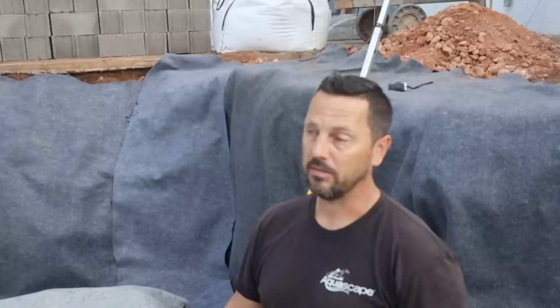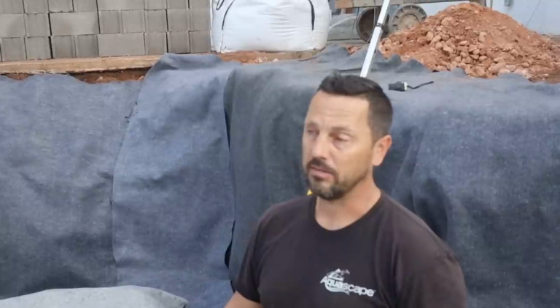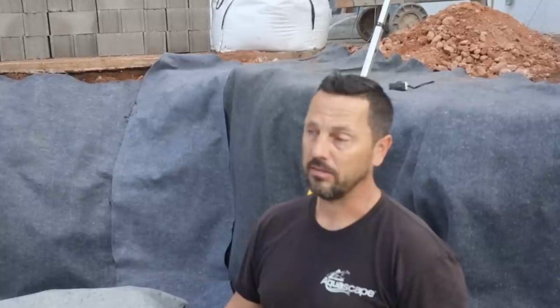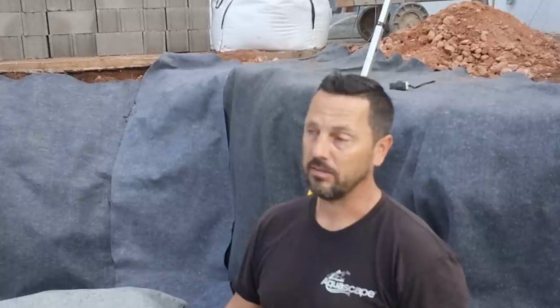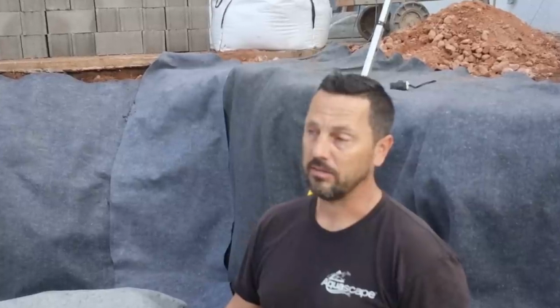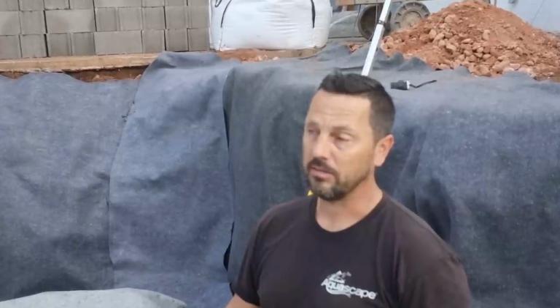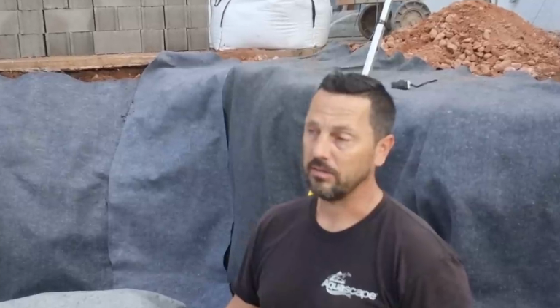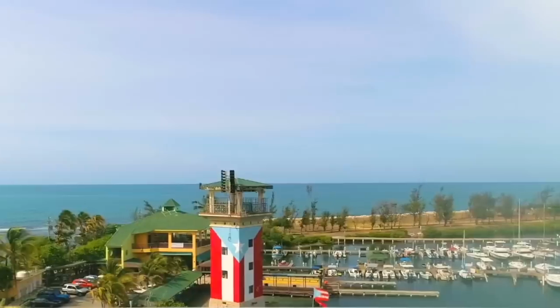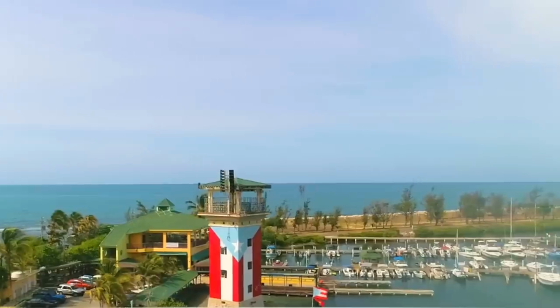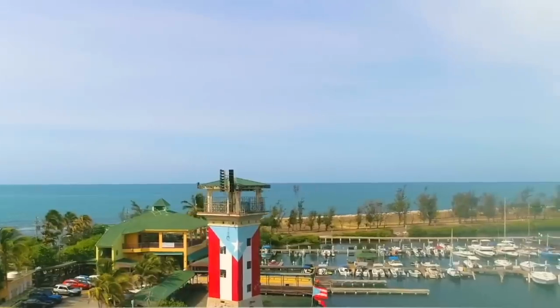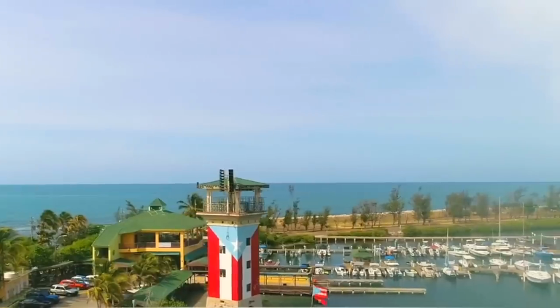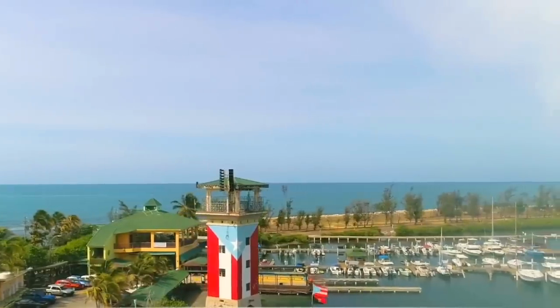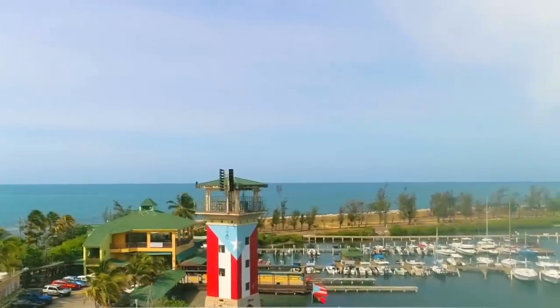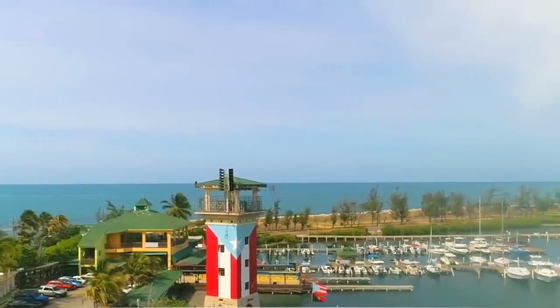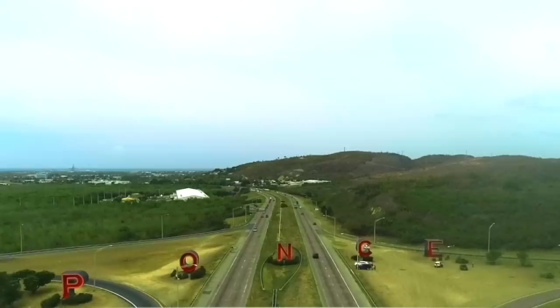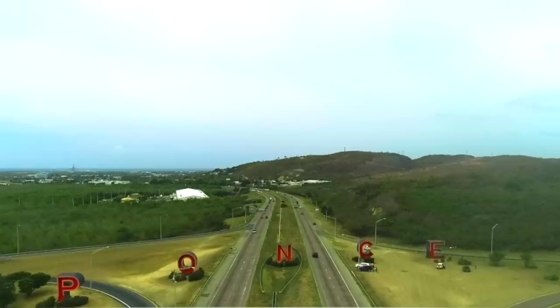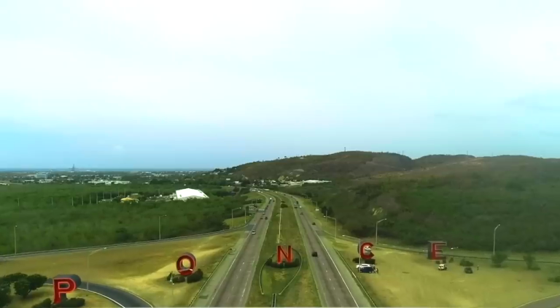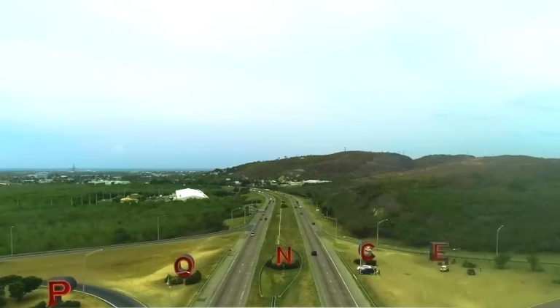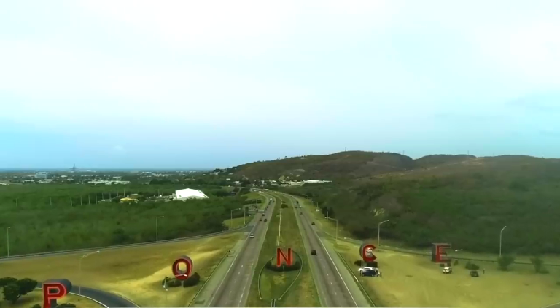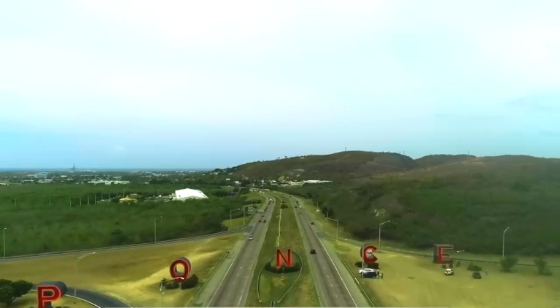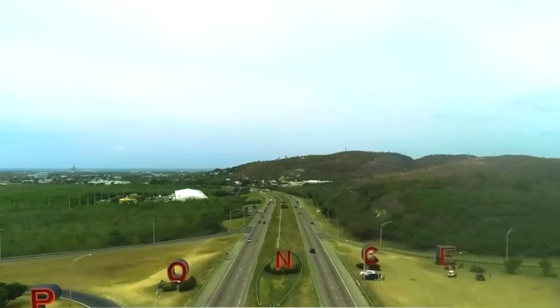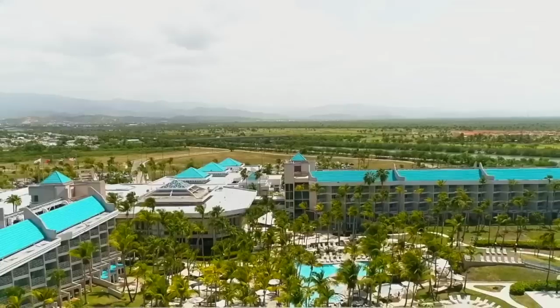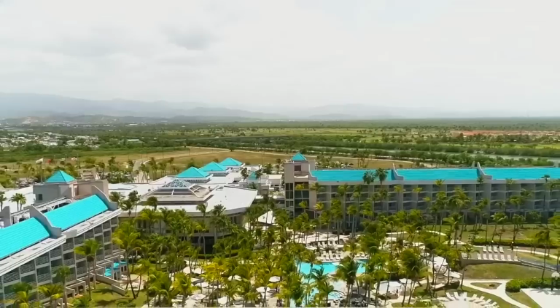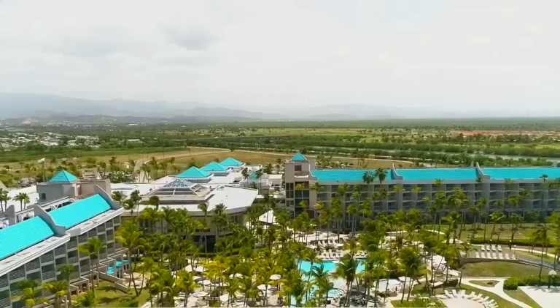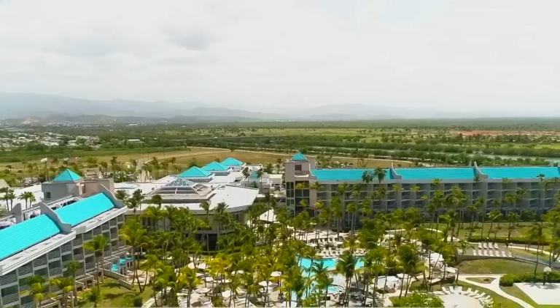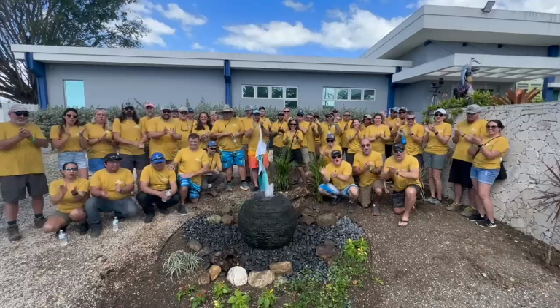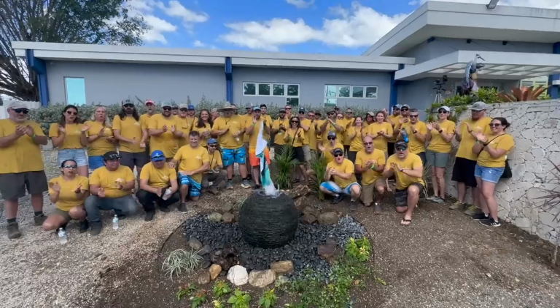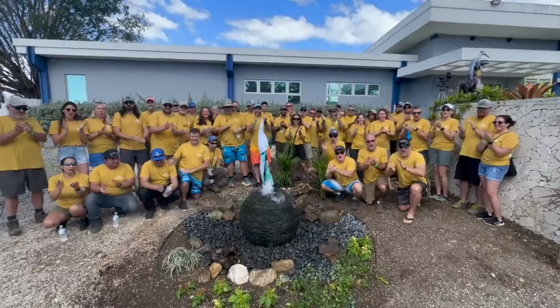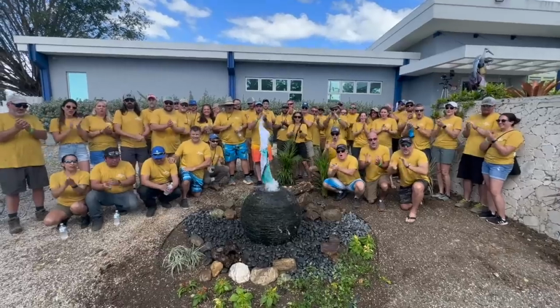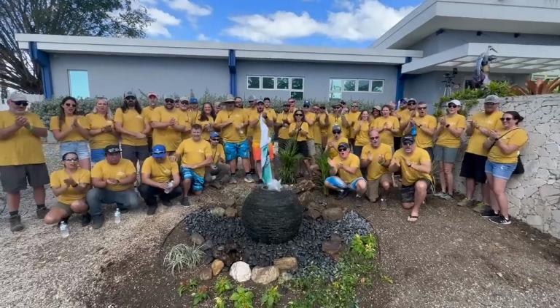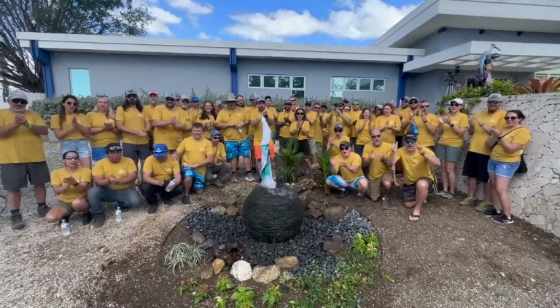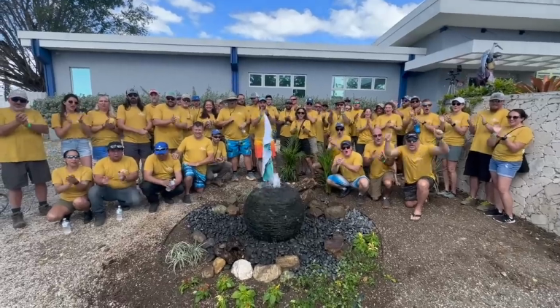Thanks for the explanation, Jack. Now is as good a time as any to update you guys on what's happening this week for Team Aquascape. I'm in Puerto Rico.